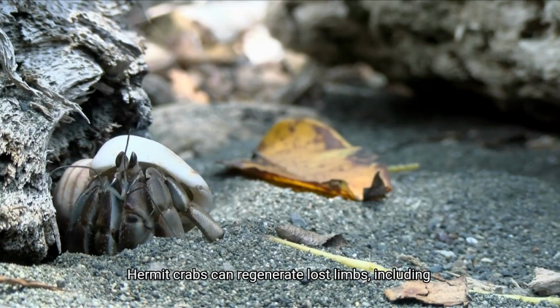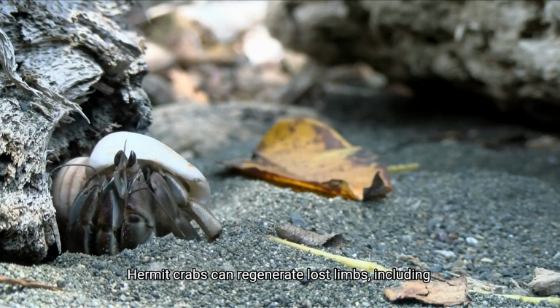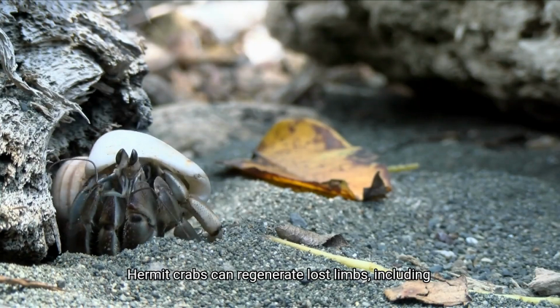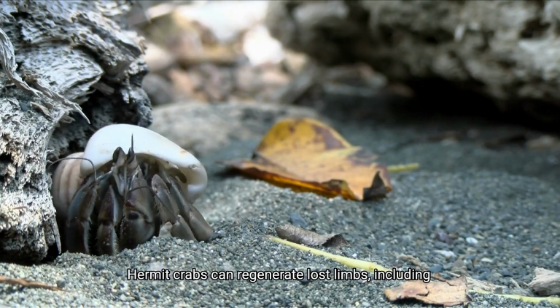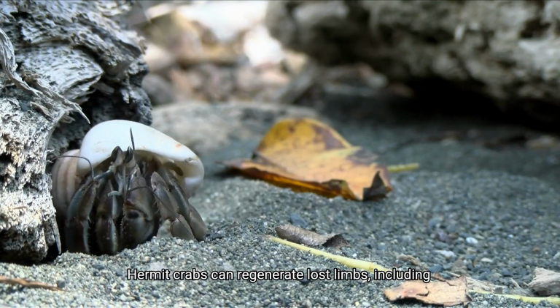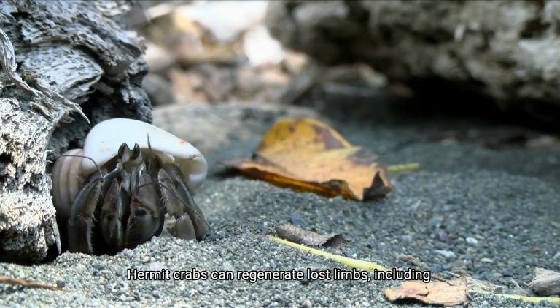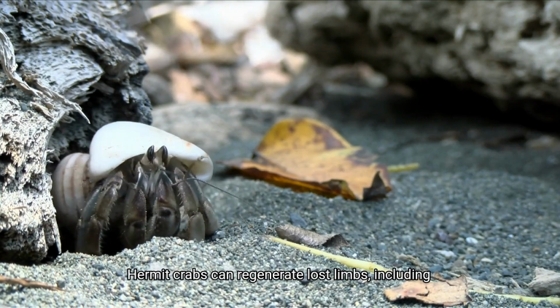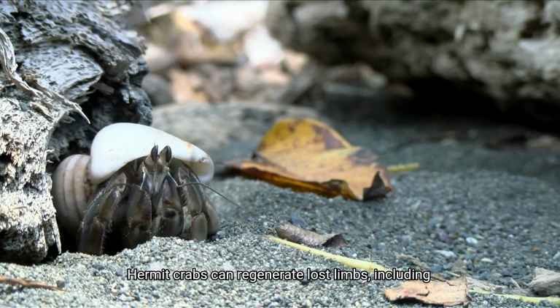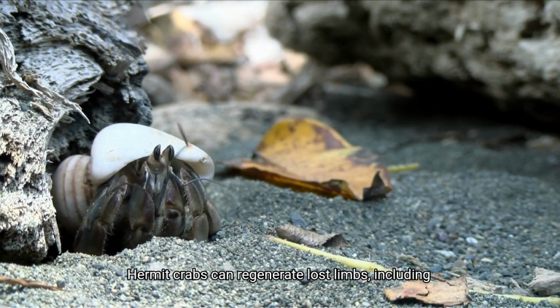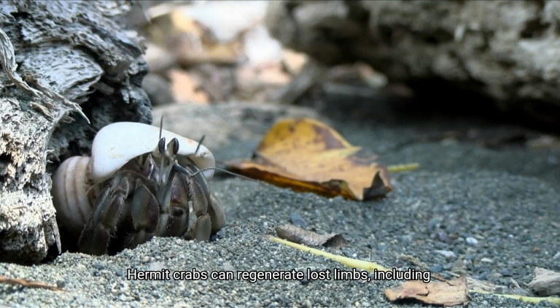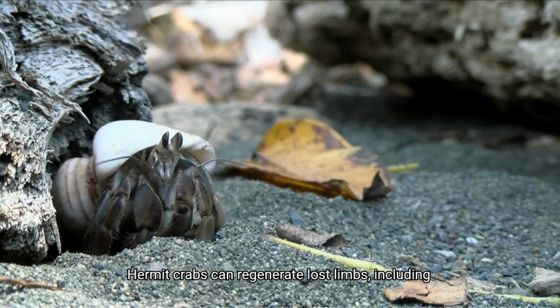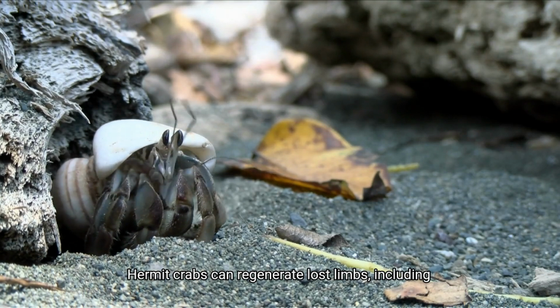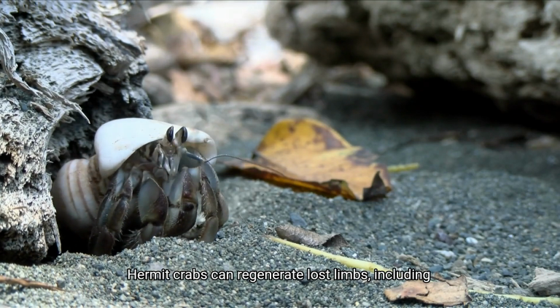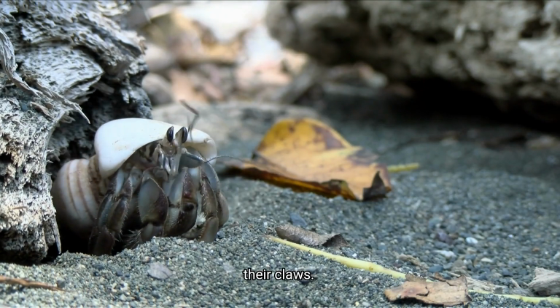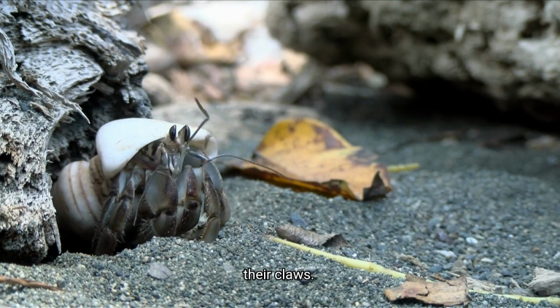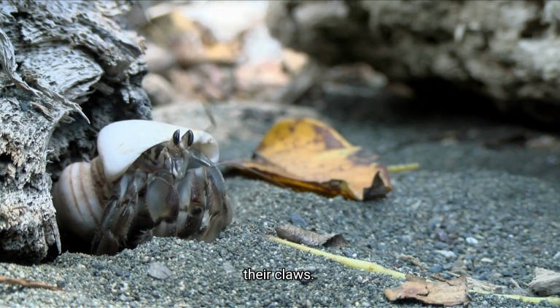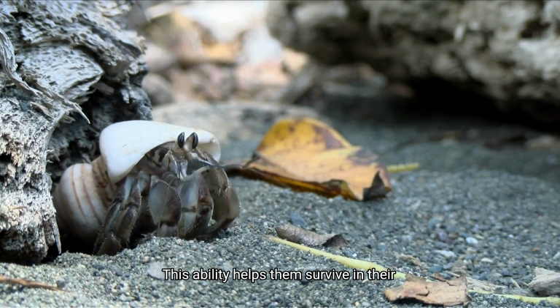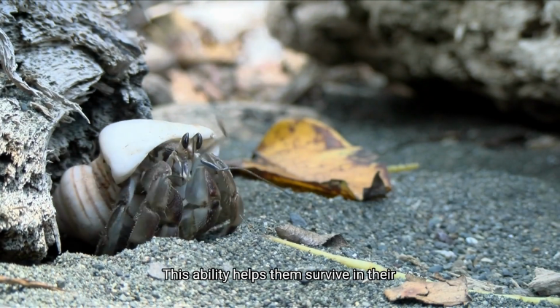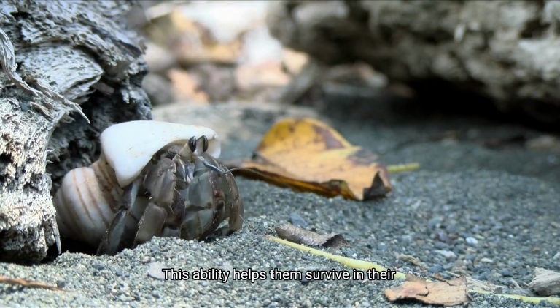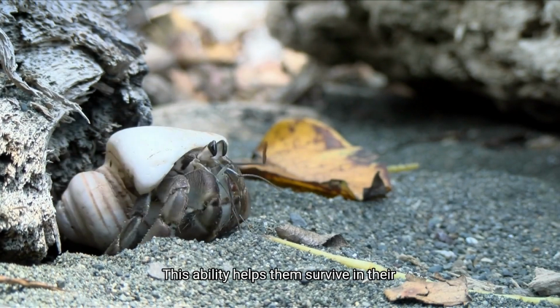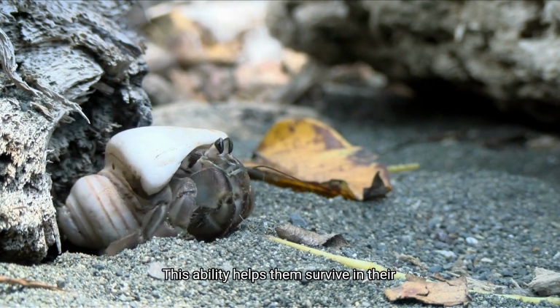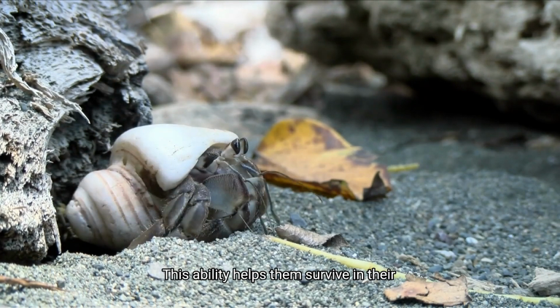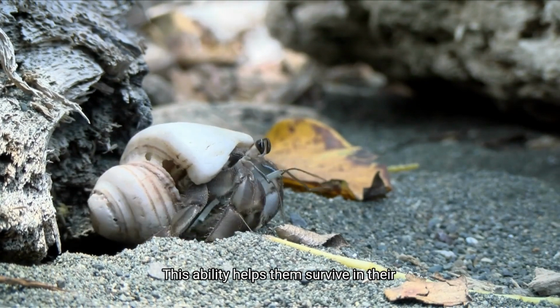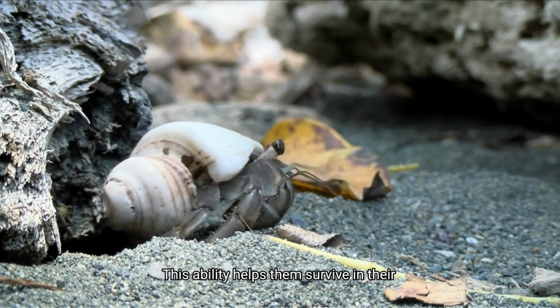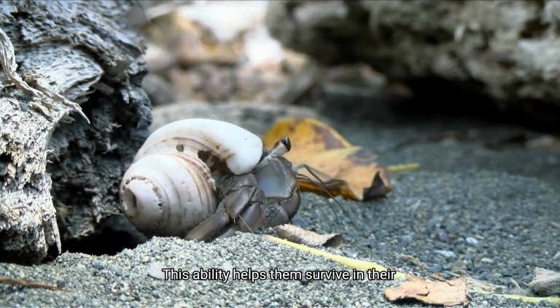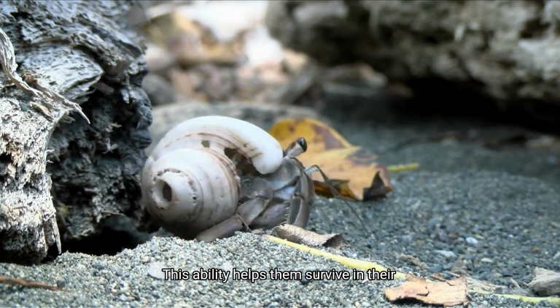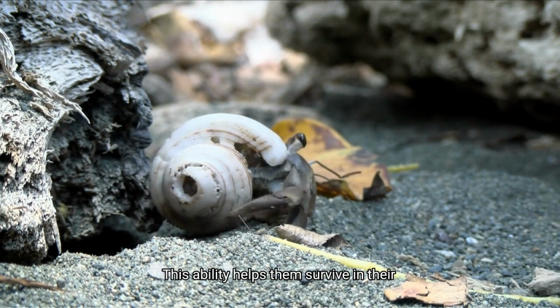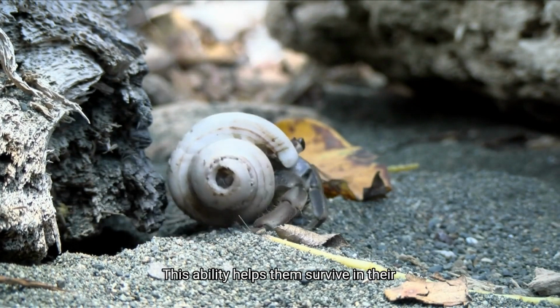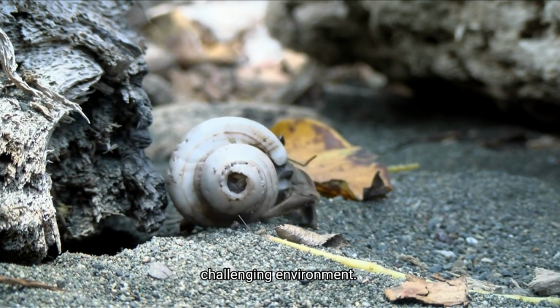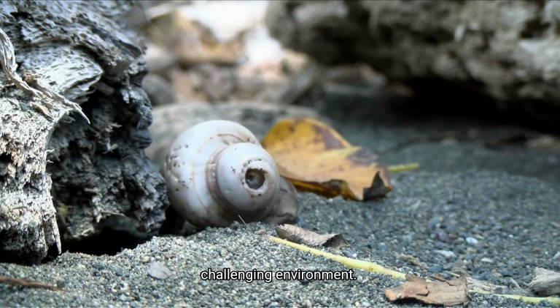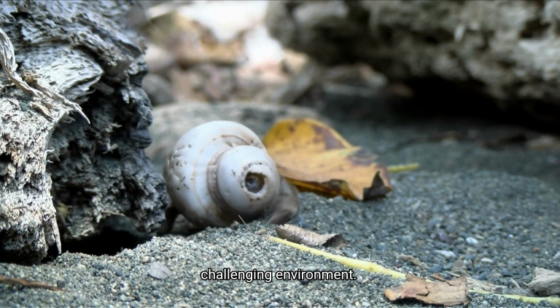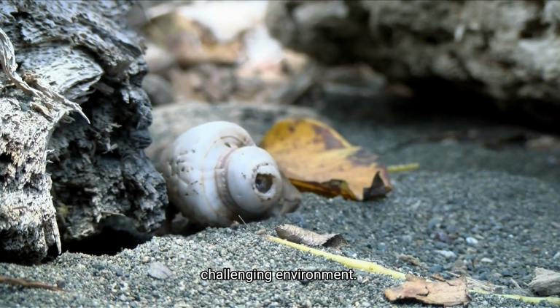Hermit crabs can regenerate lost limbs, including their claws. This ability helps them survive in their challenging environment.